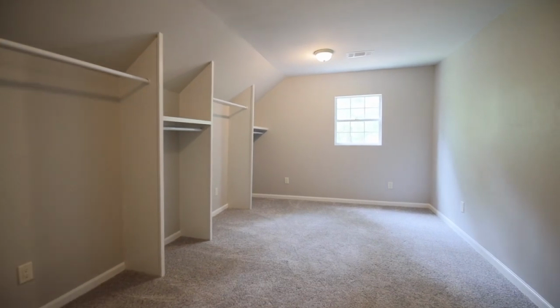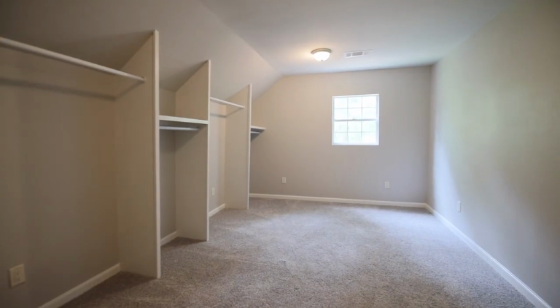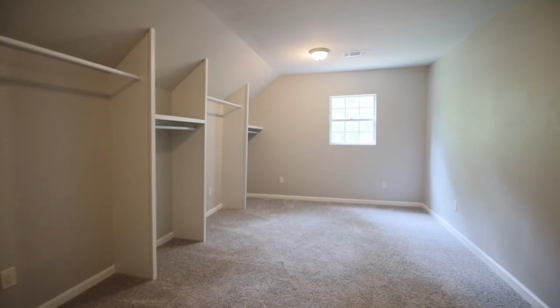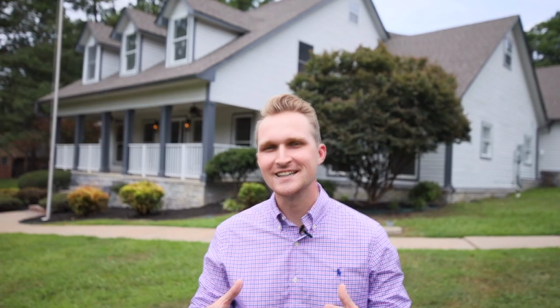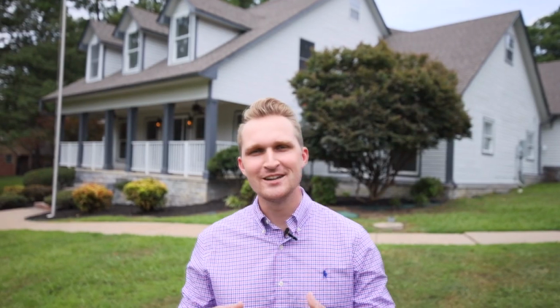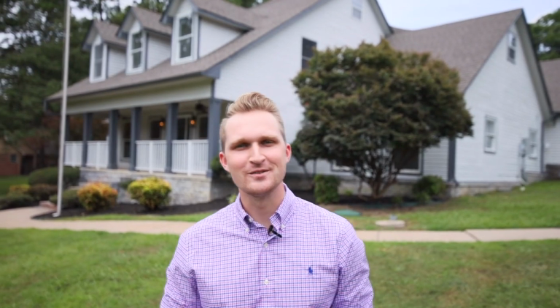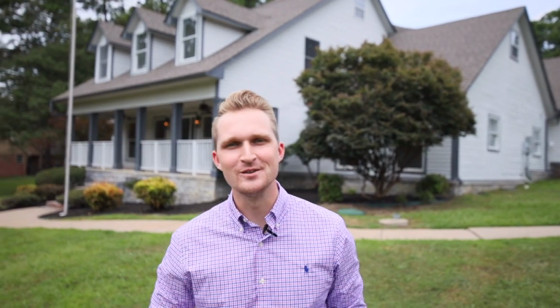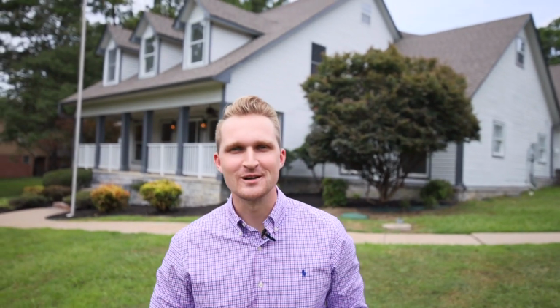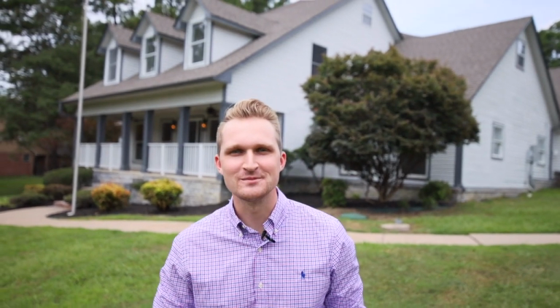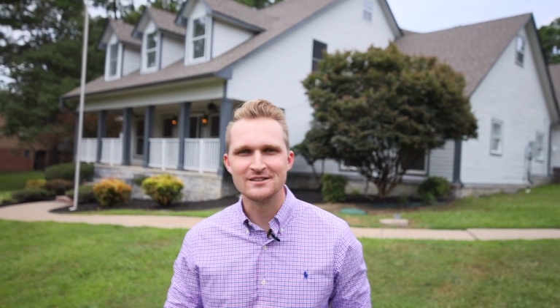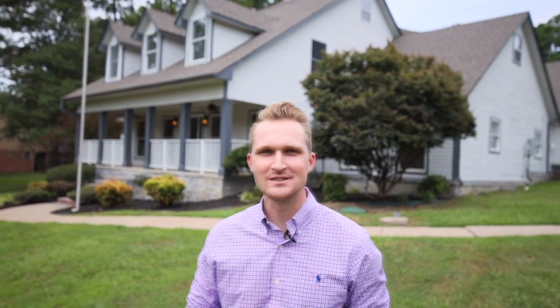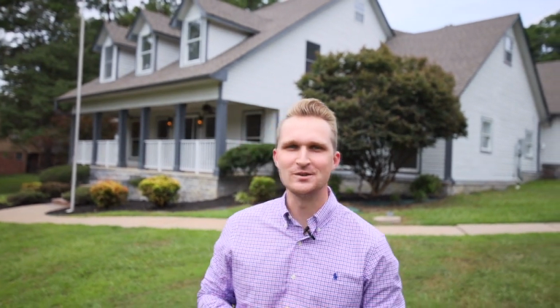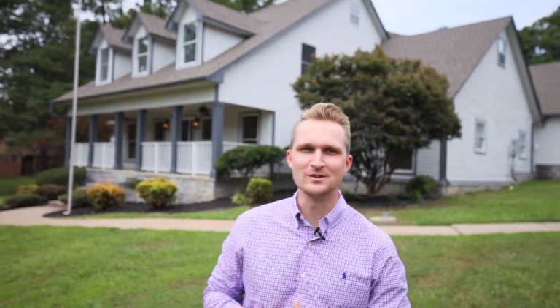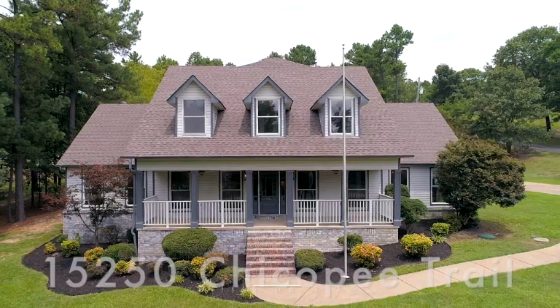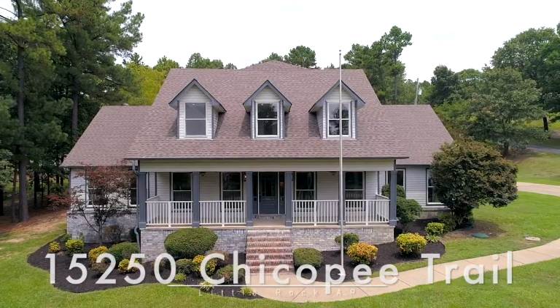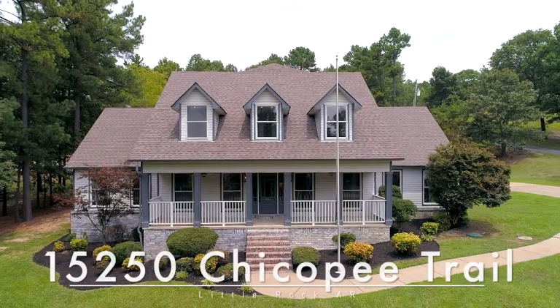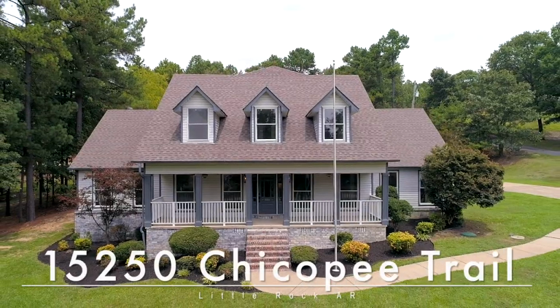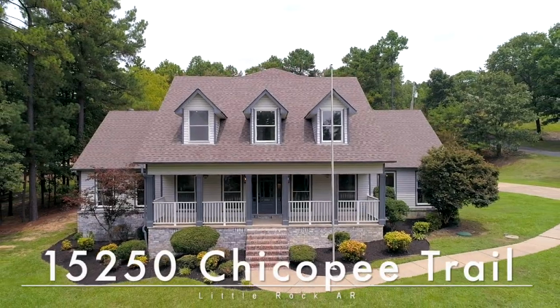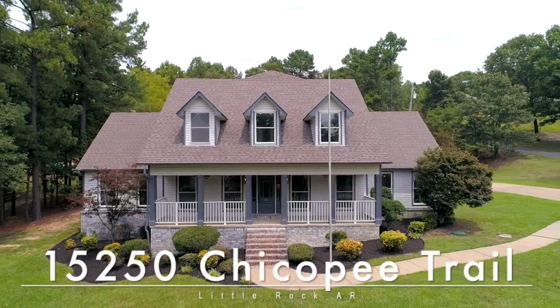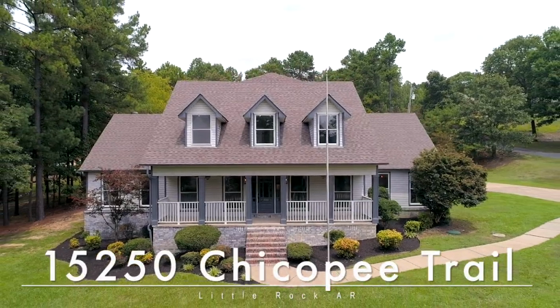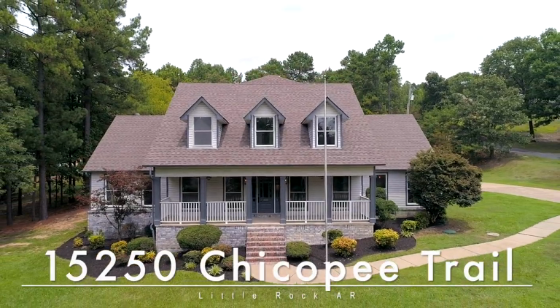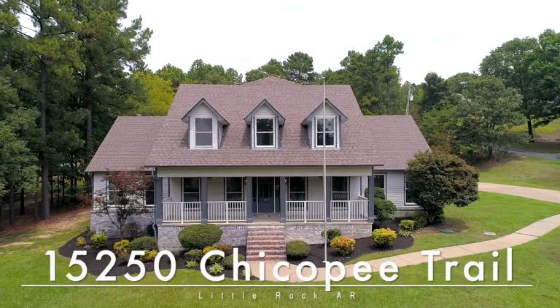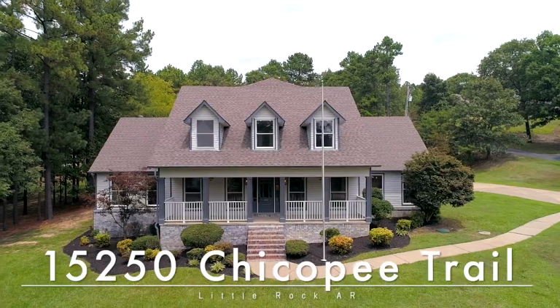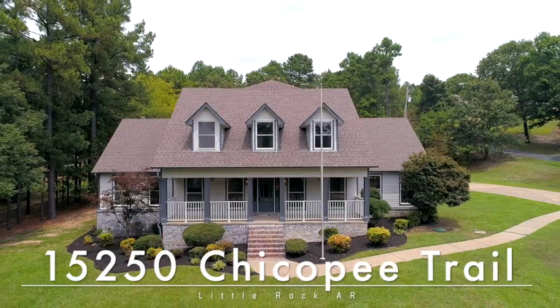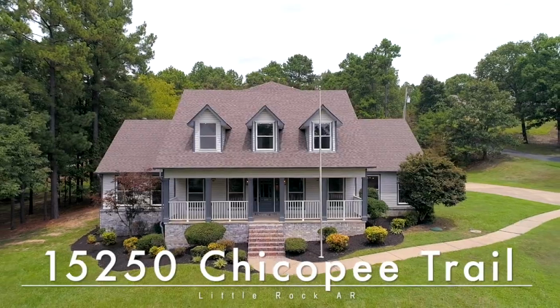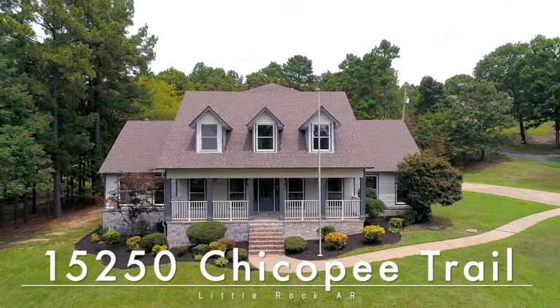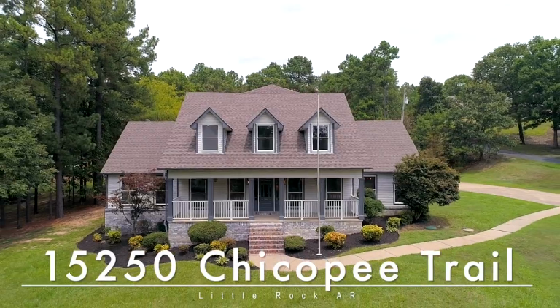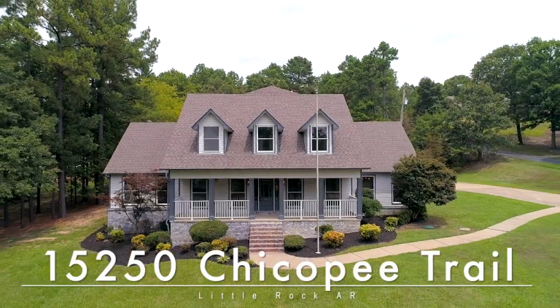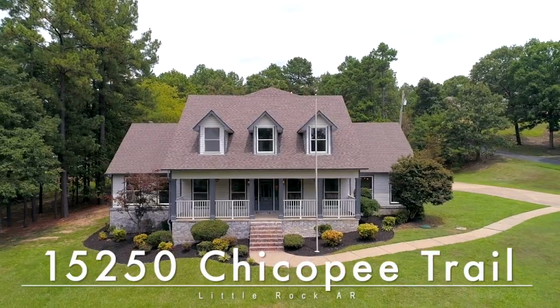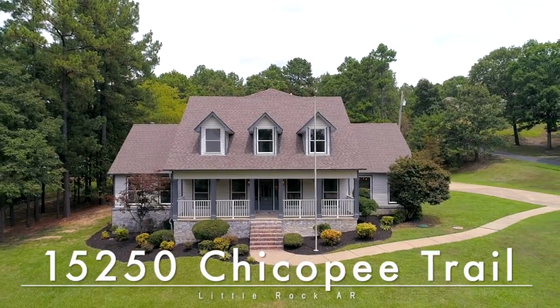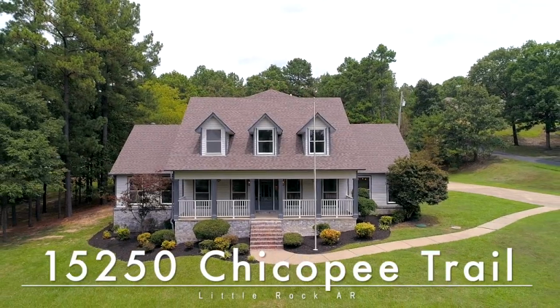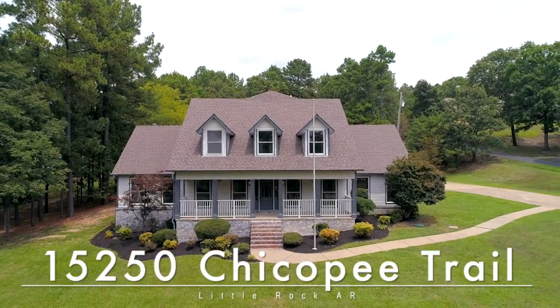We're excited for you to come see if it's yours. 15-250 Chickopee Trail, welcome home.